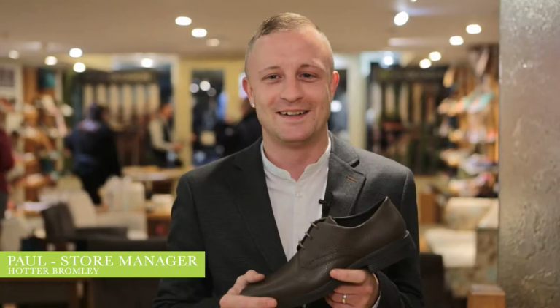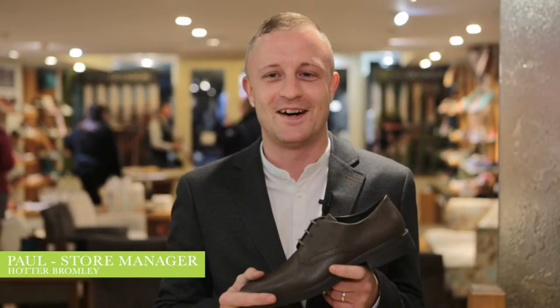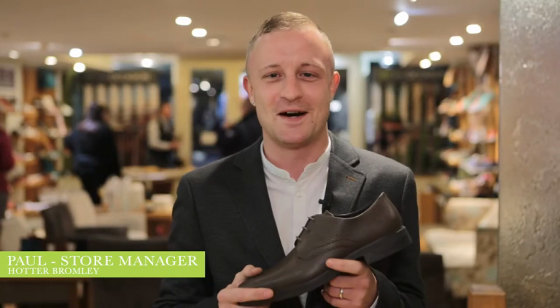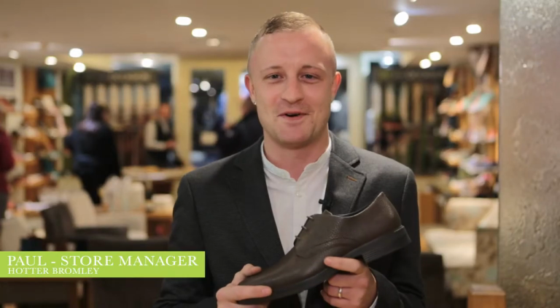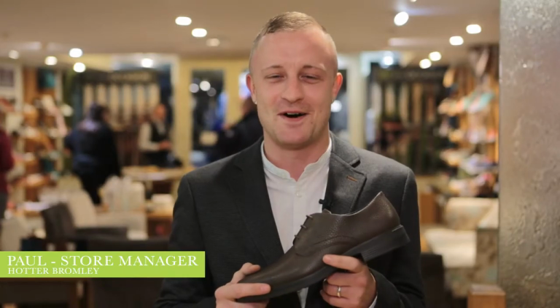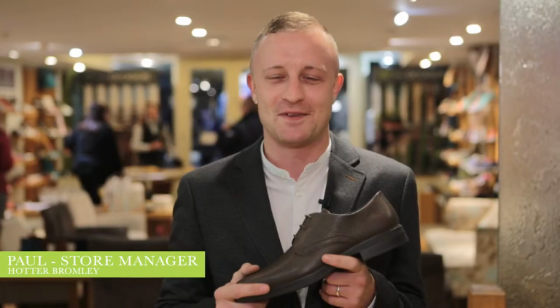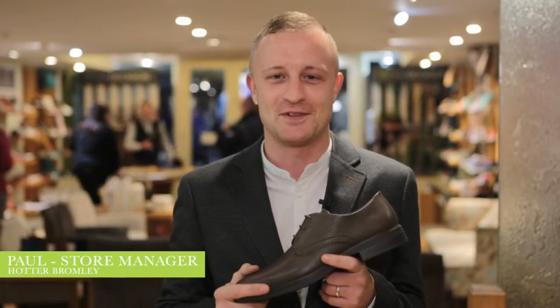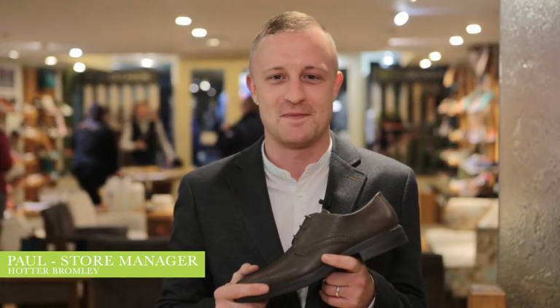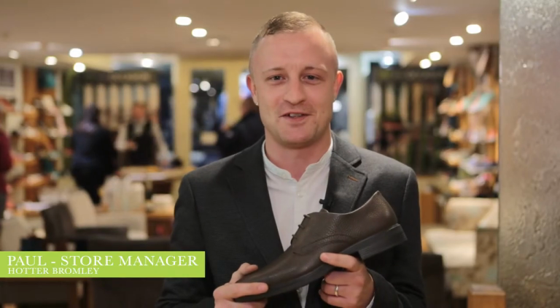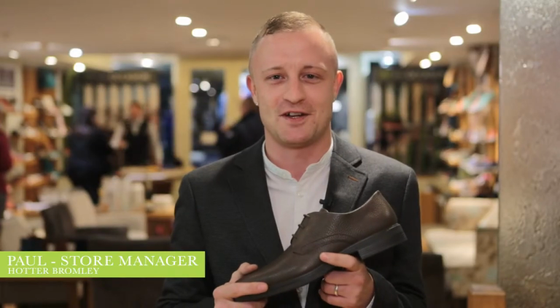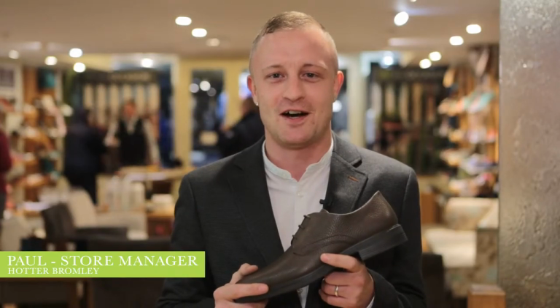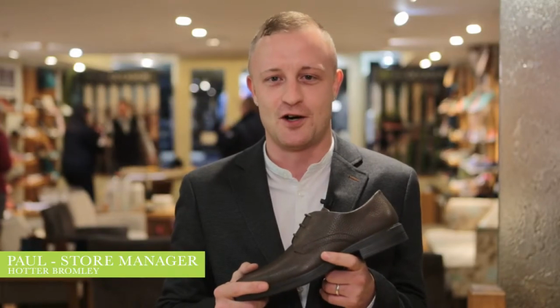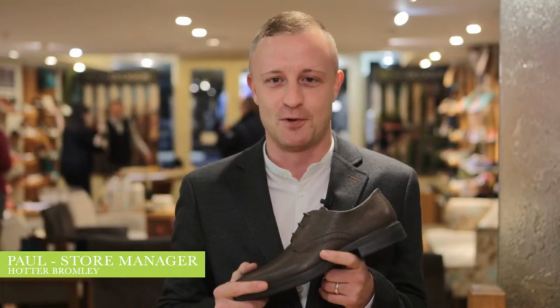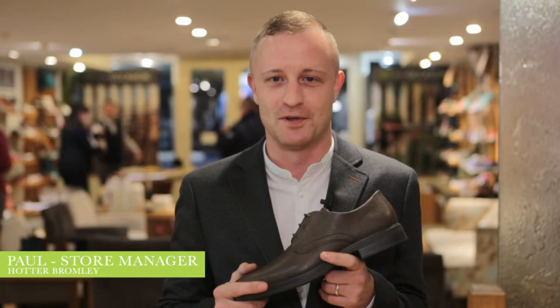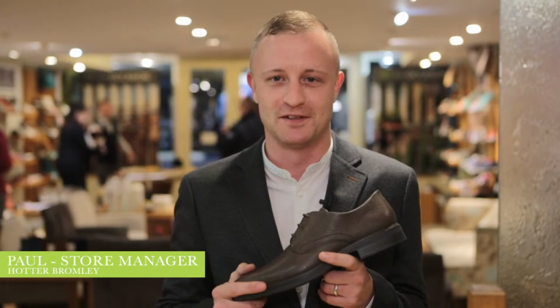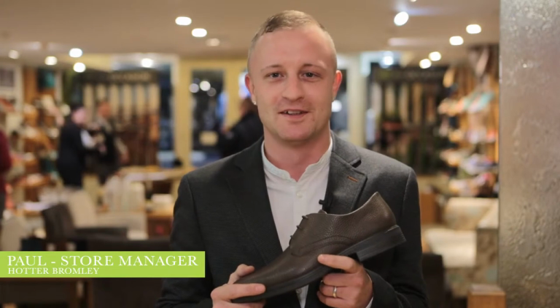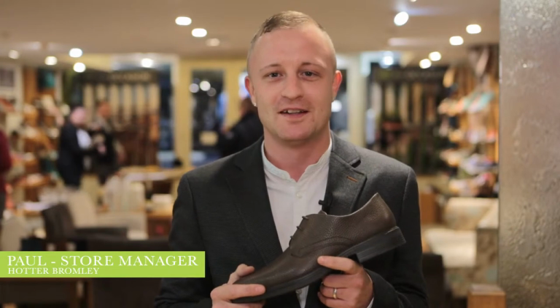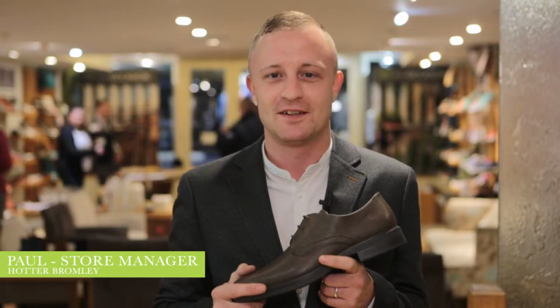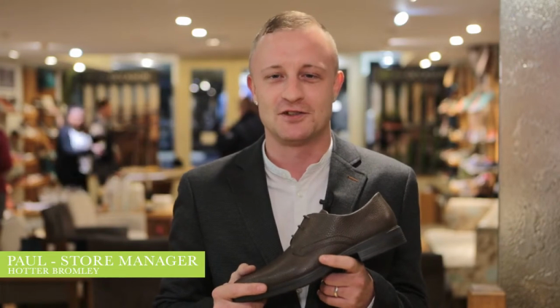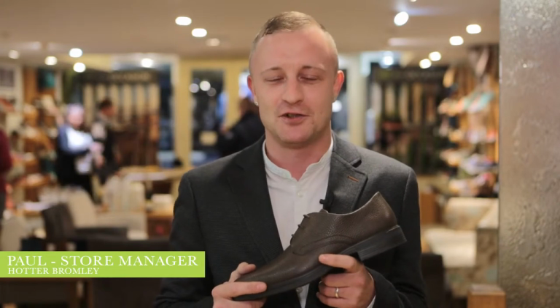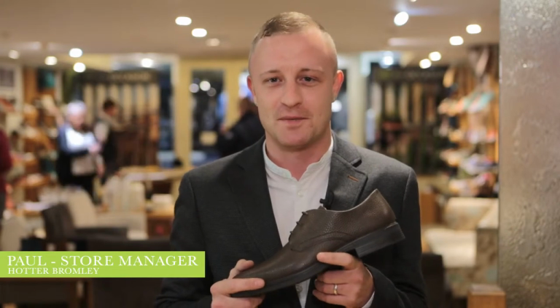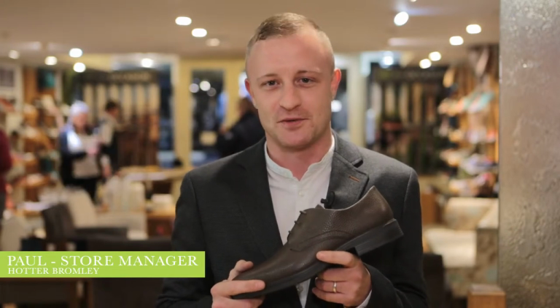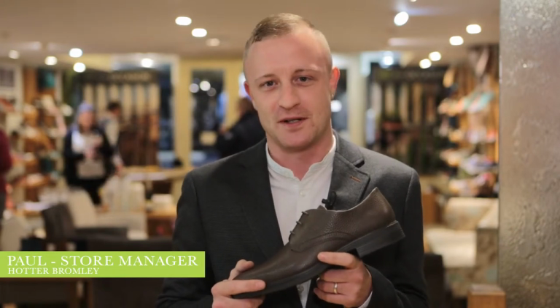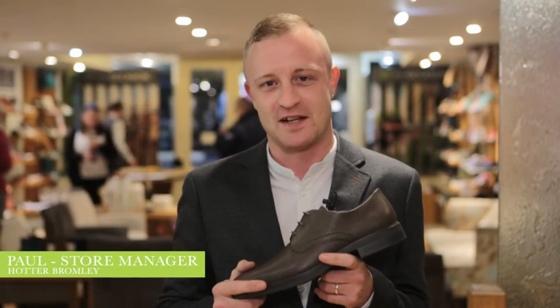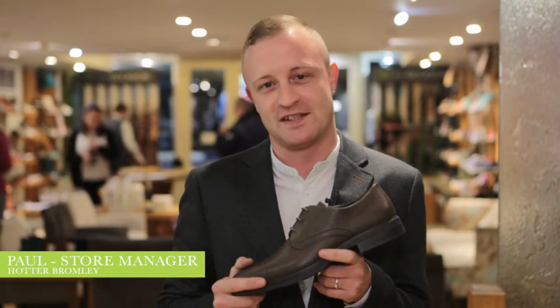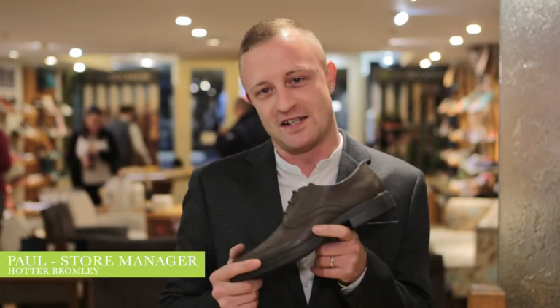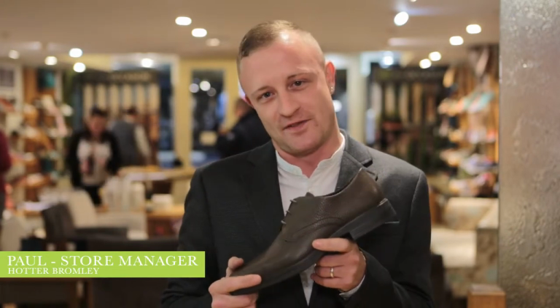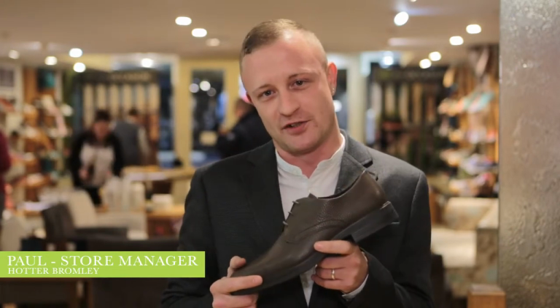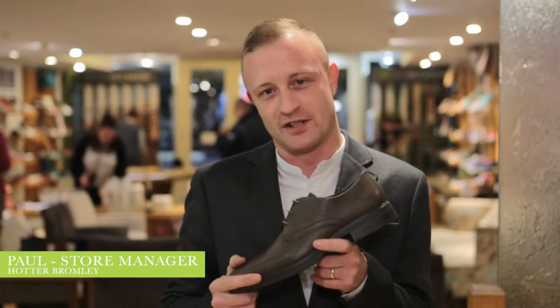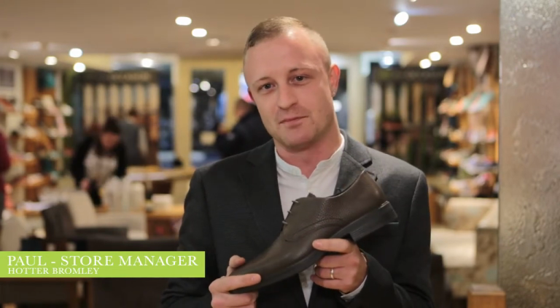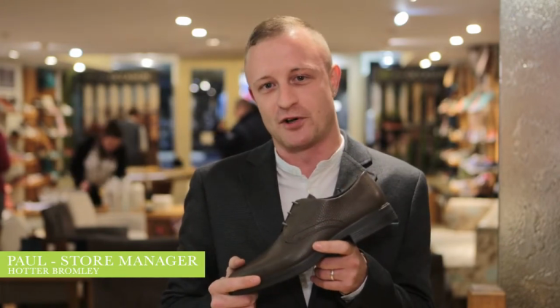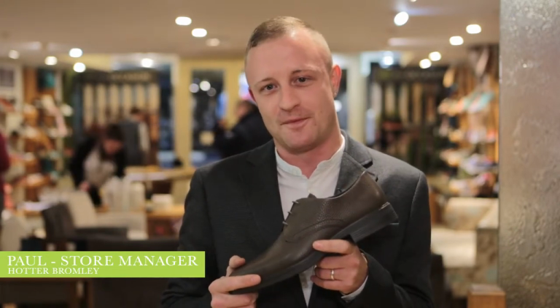Hi, I'm Paul, I'm the store manager at Hotter Bromley. The shoe I'm talking about today is the Verdun in brown.